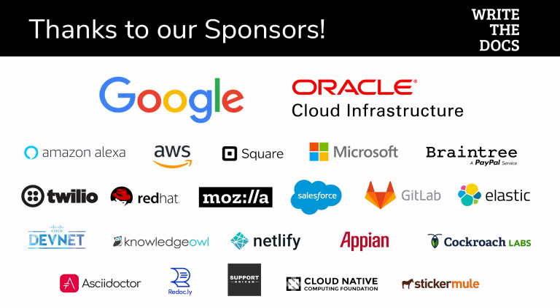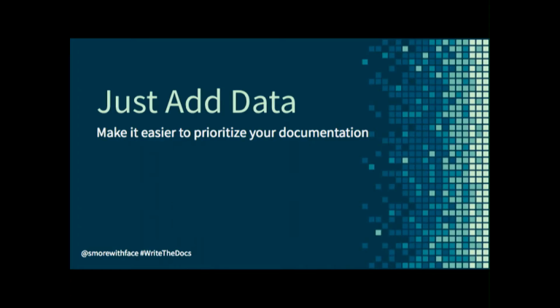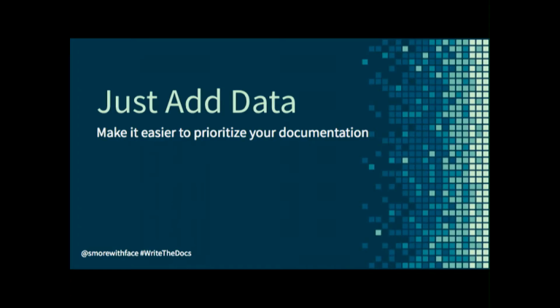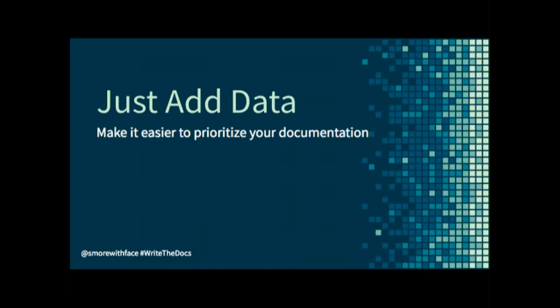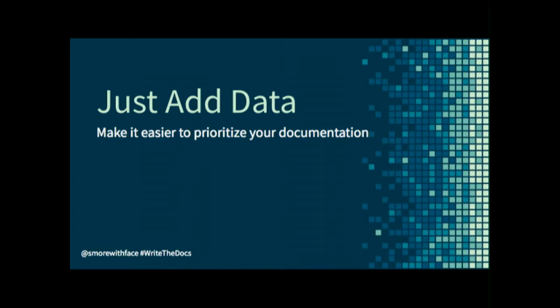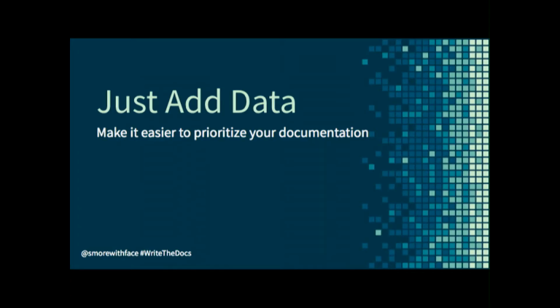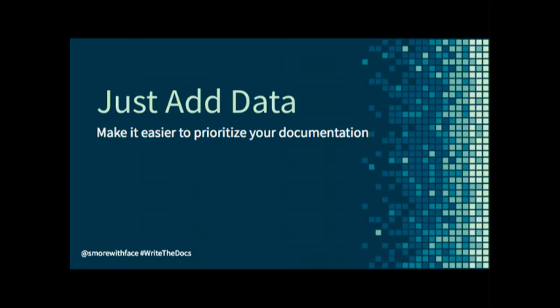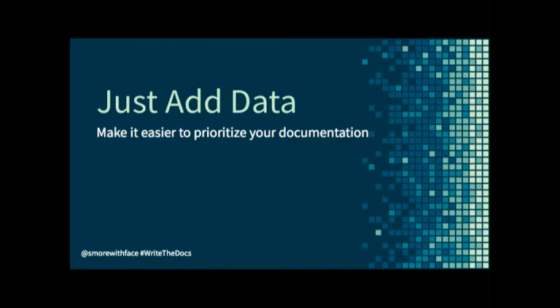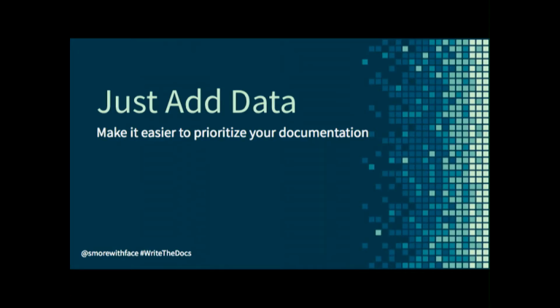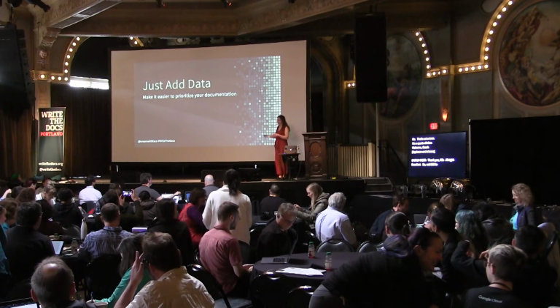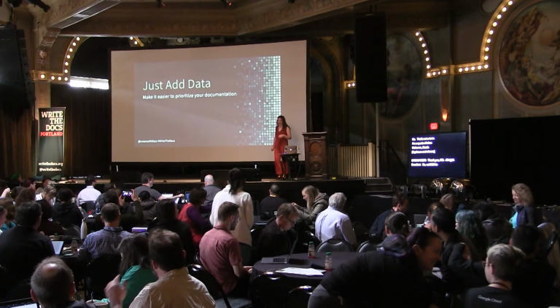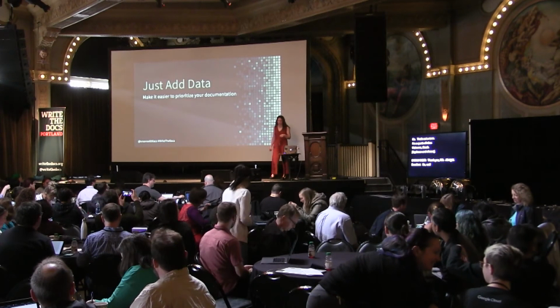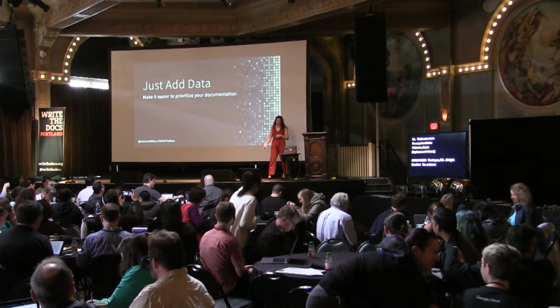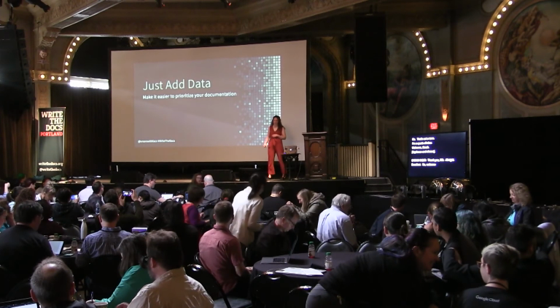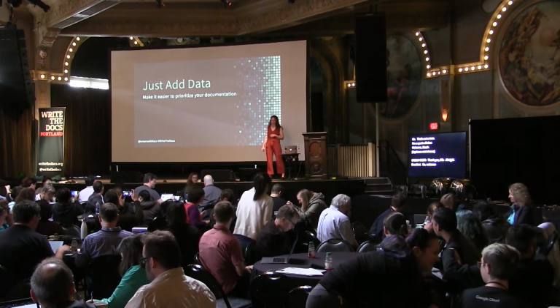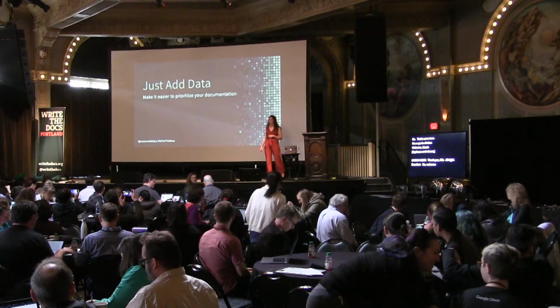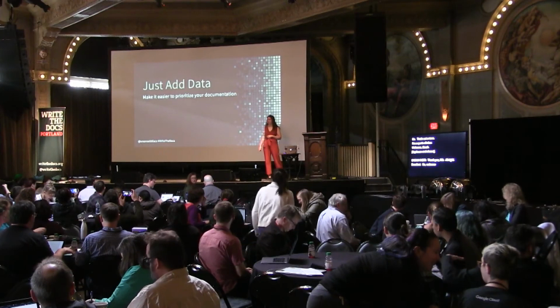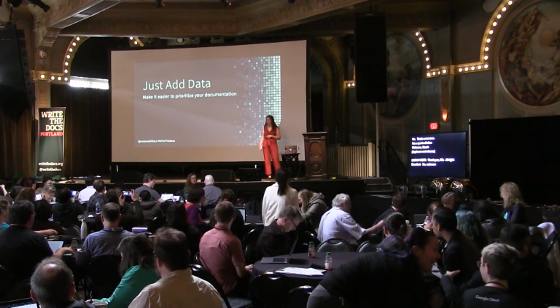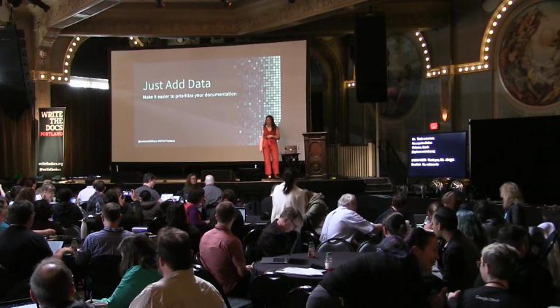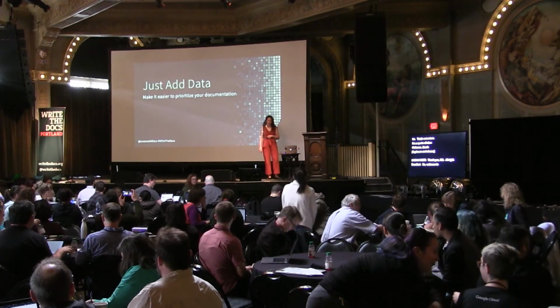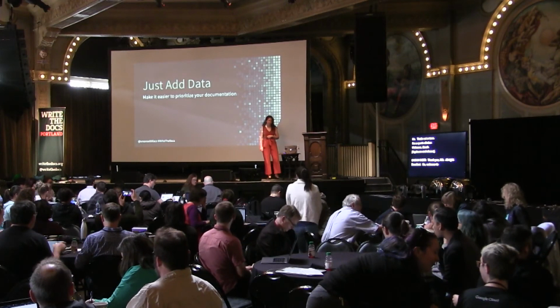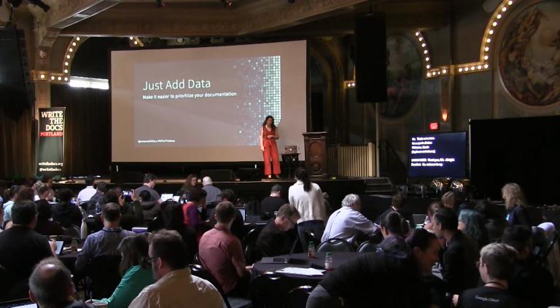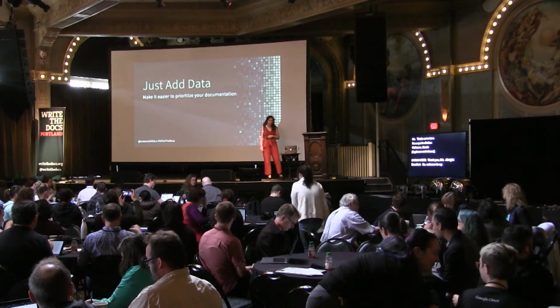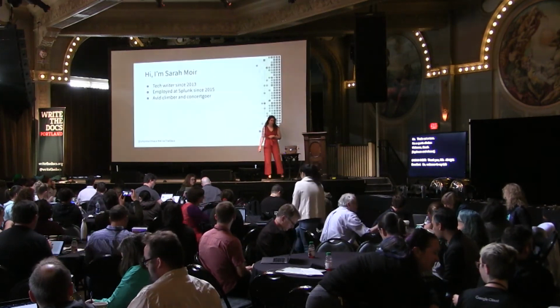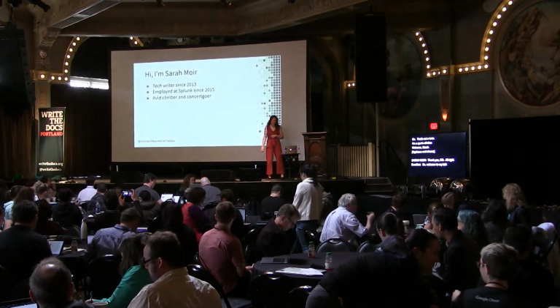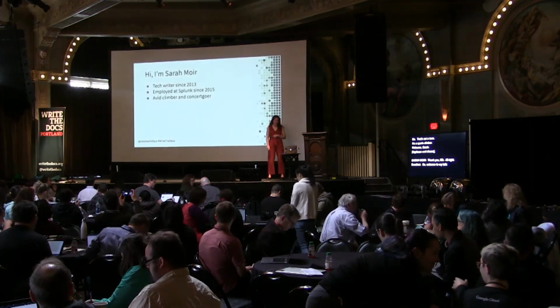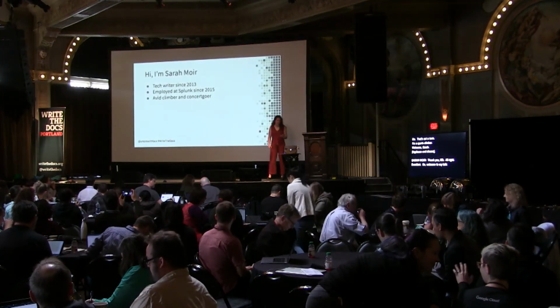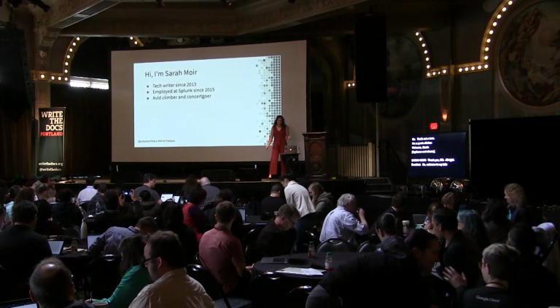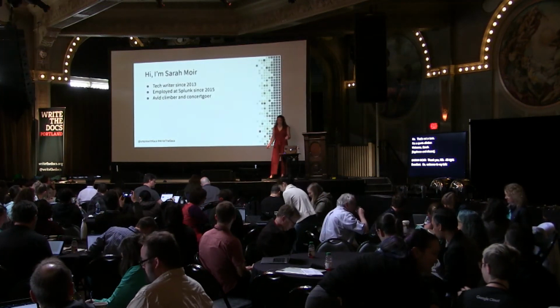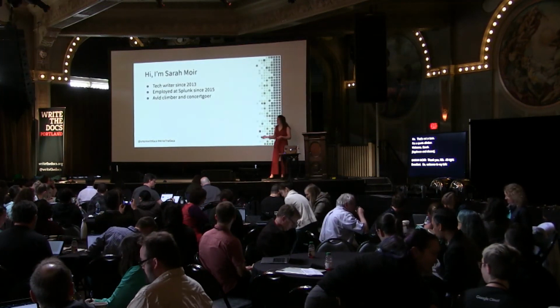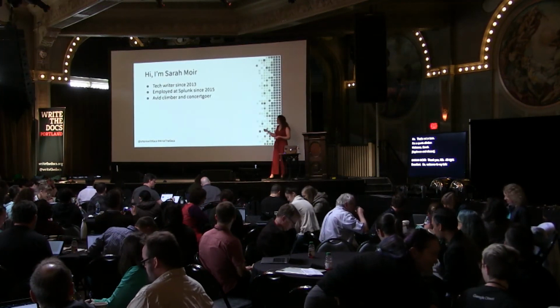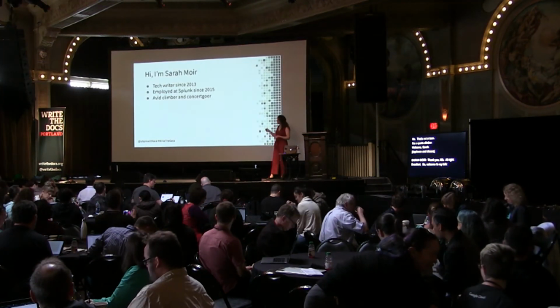Welcome to my talk, Just Add Data: Making It Easier to Prioritize Your Documentation. My name is Sarah Moyer.